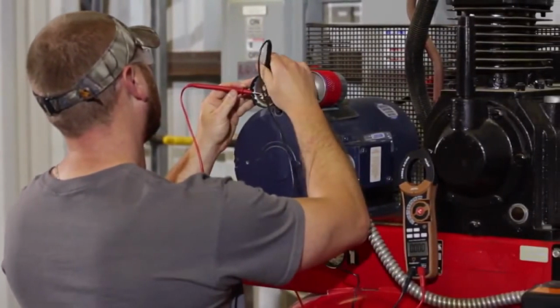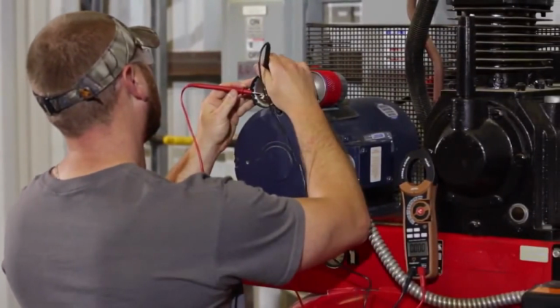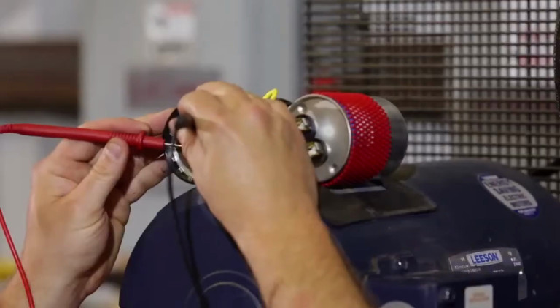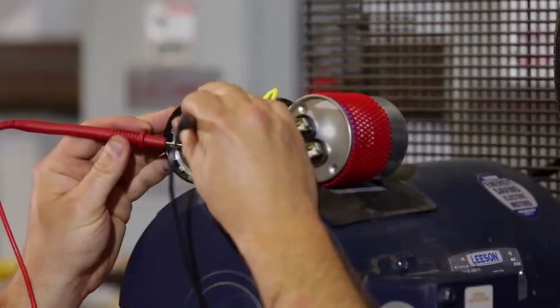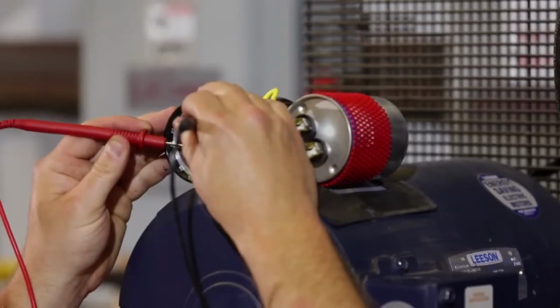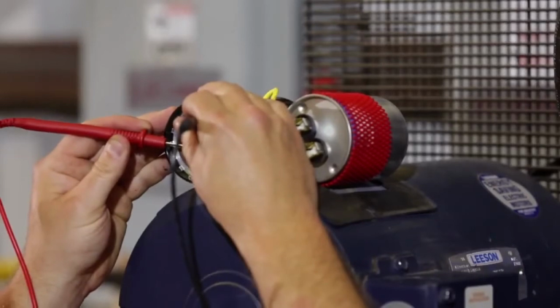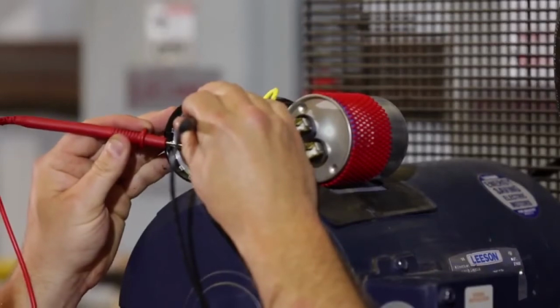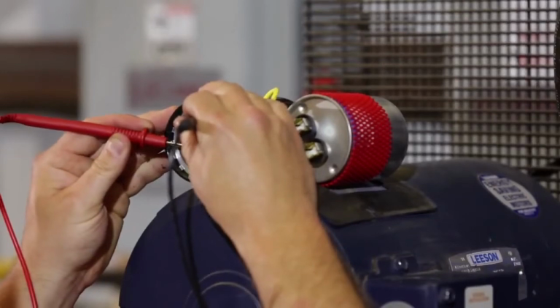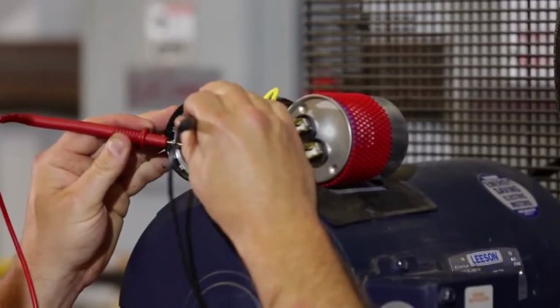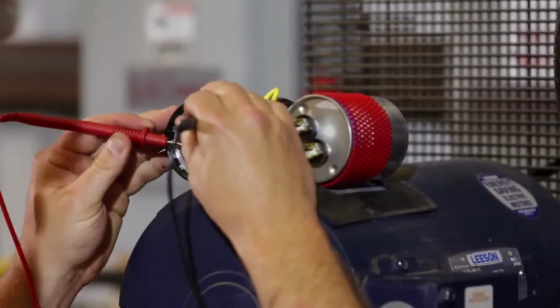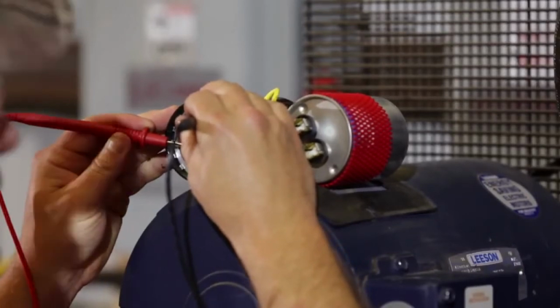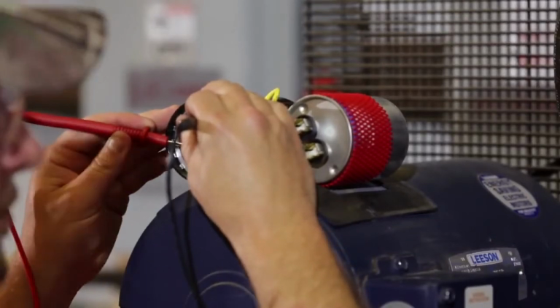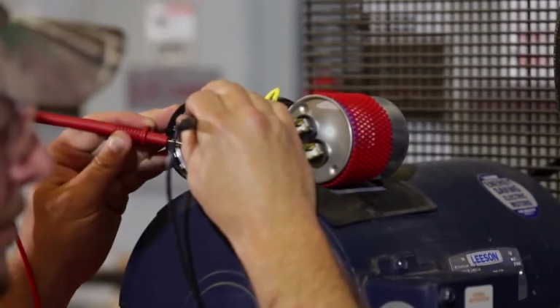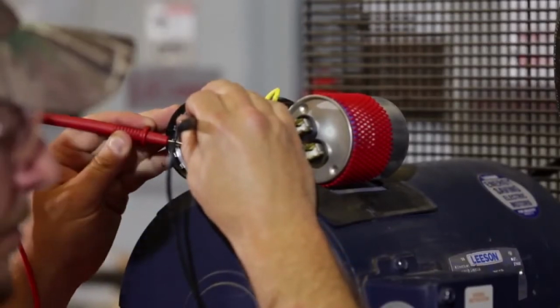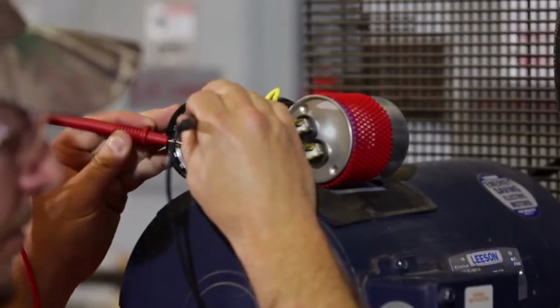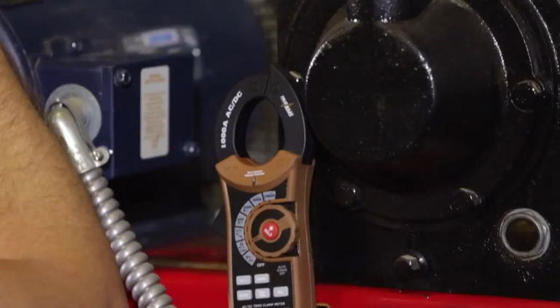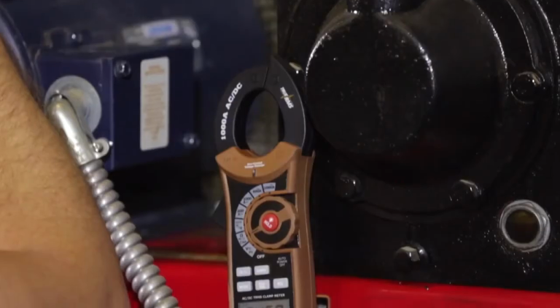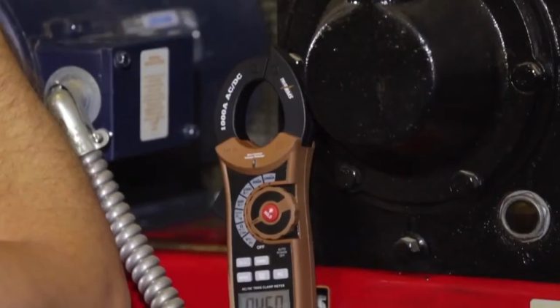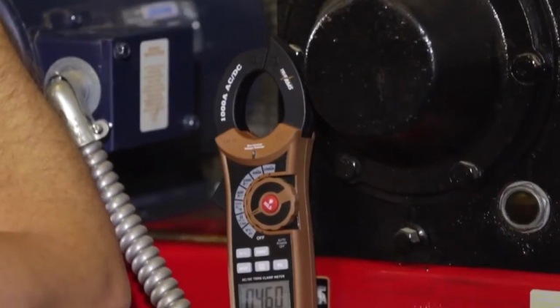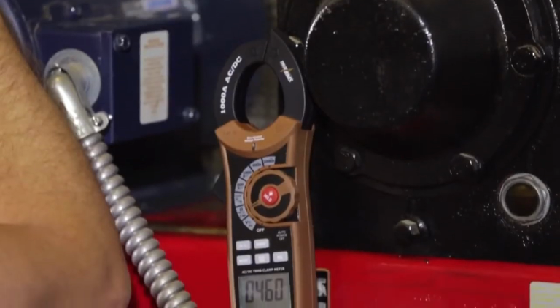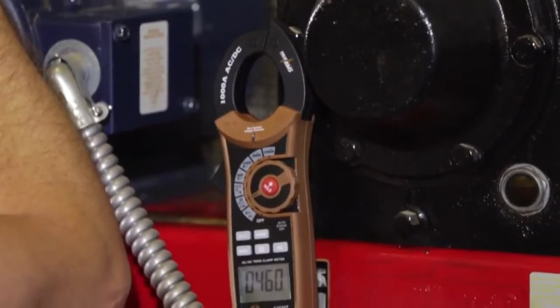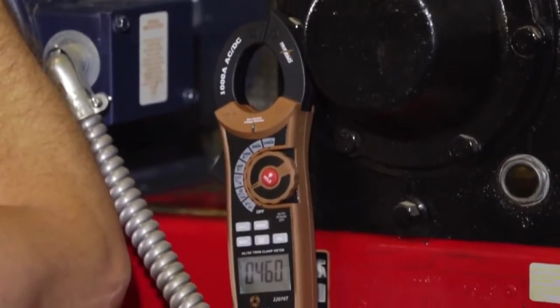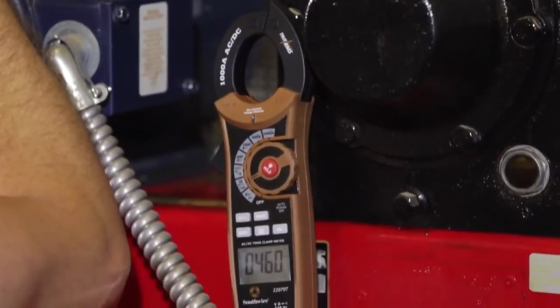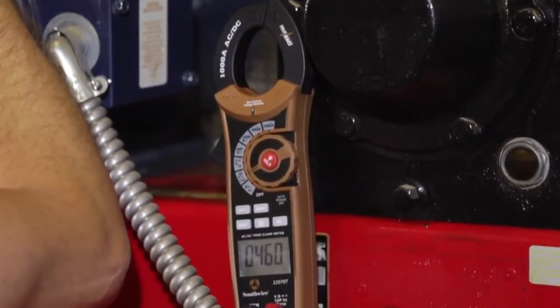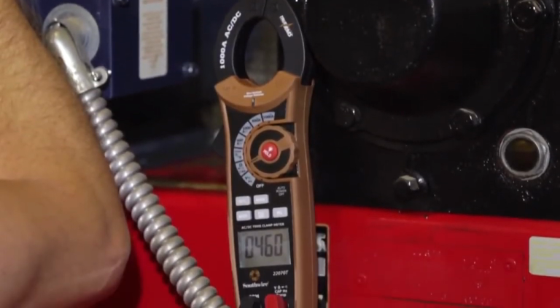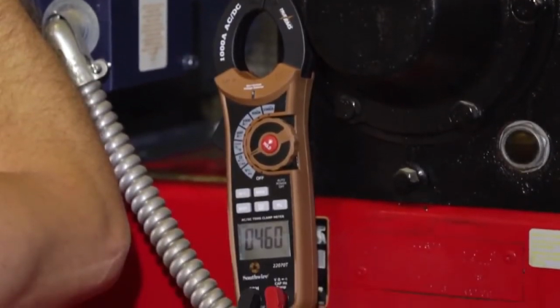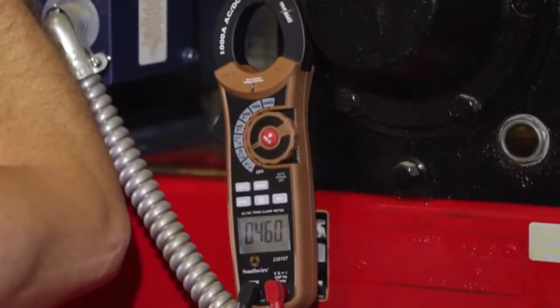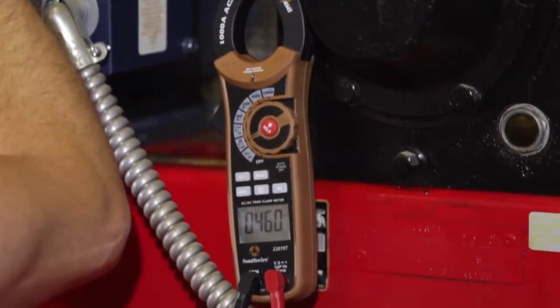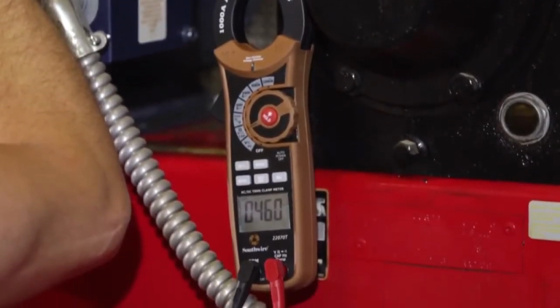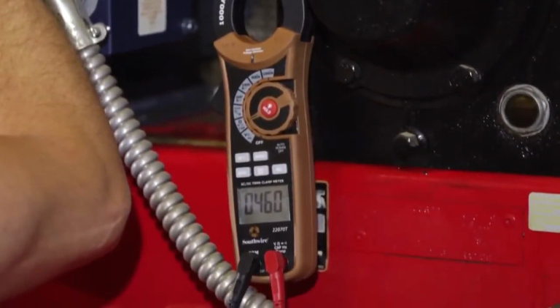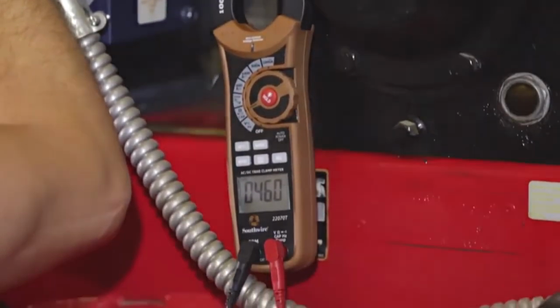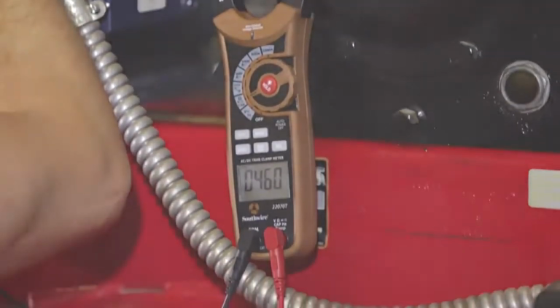Besides measuring current, the meters have extra measuring functions for added value and user convenience.